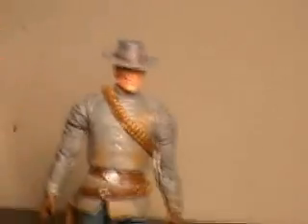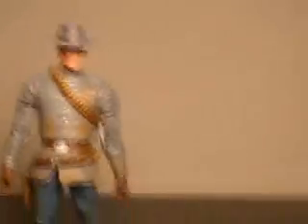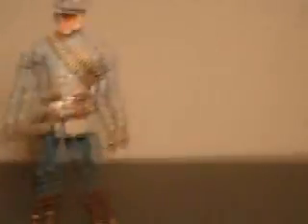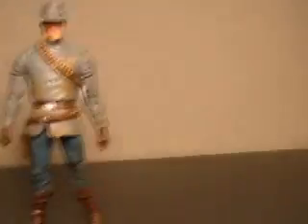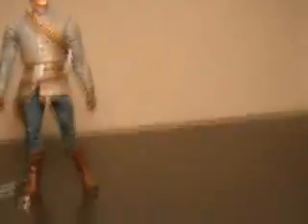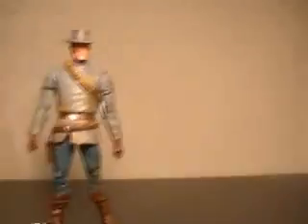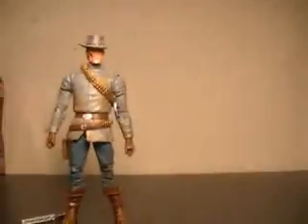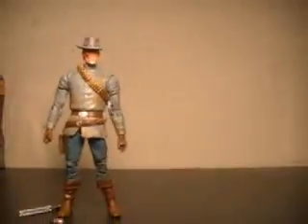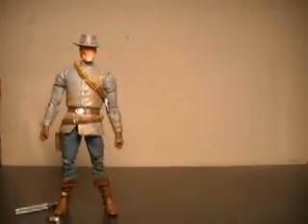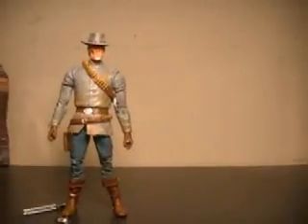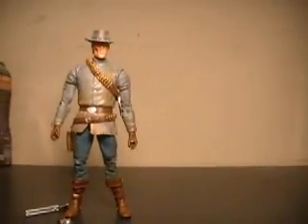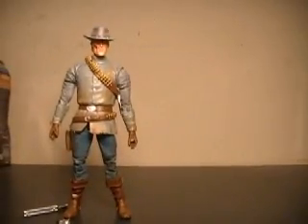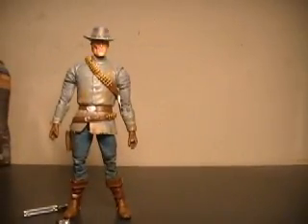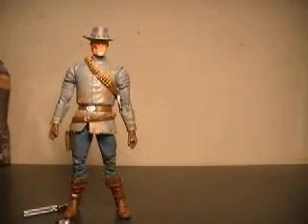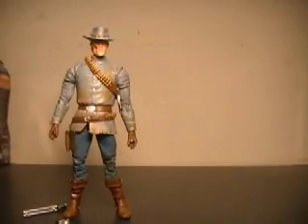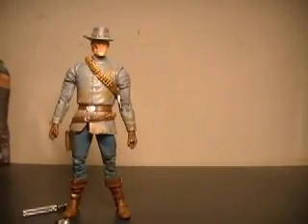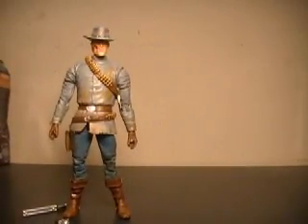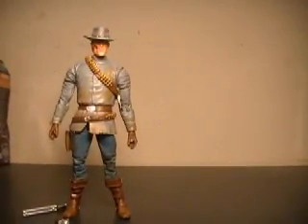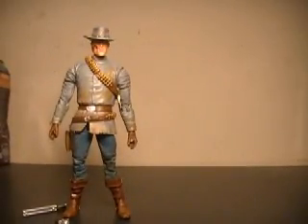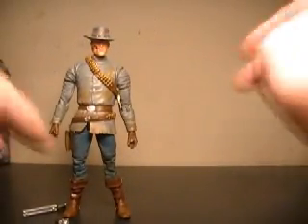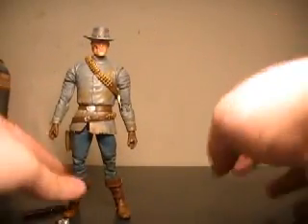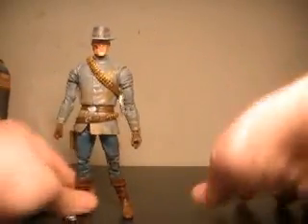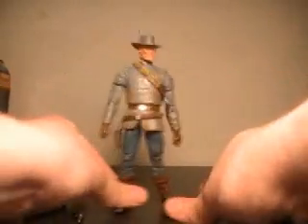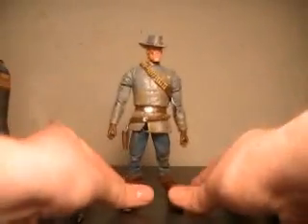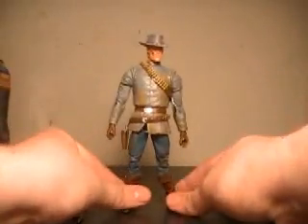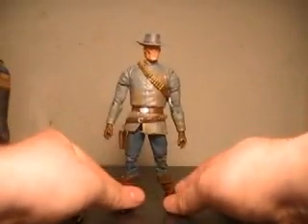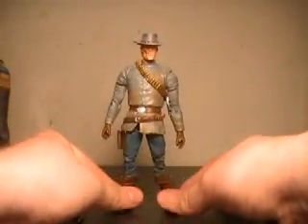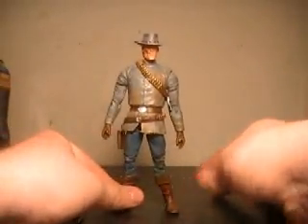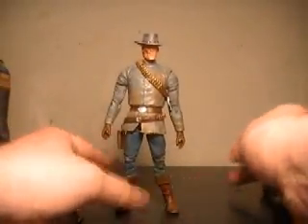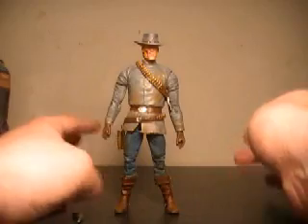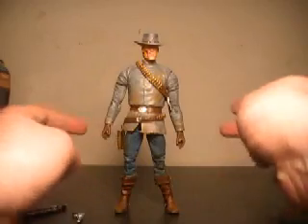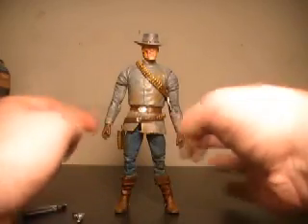So overall the bandolier's growing on me. I just wish they would have maybe made it a variant — though I know we're lucky enough to have gotten one Jonah Hex at all.